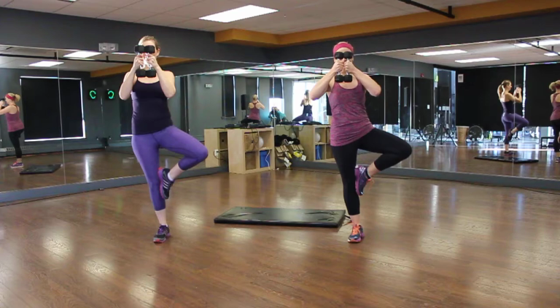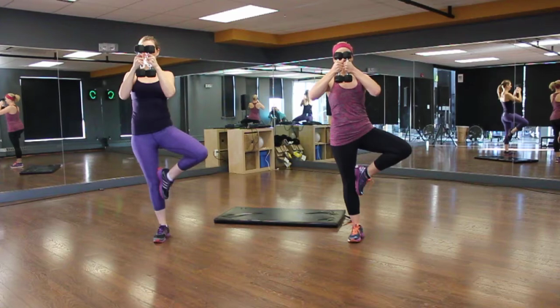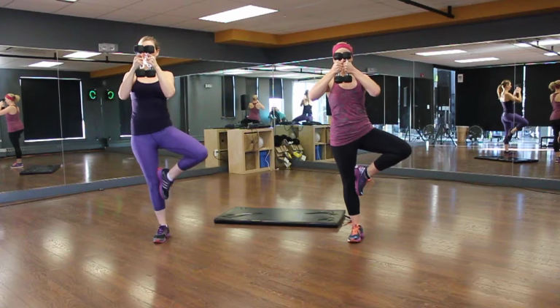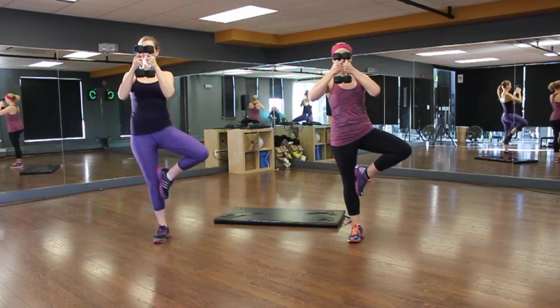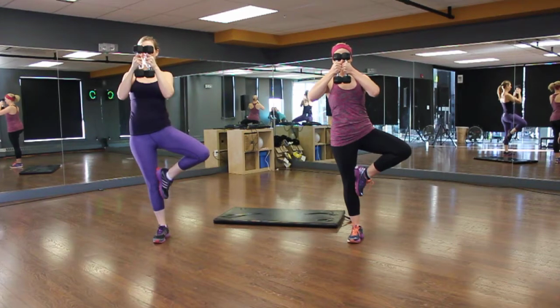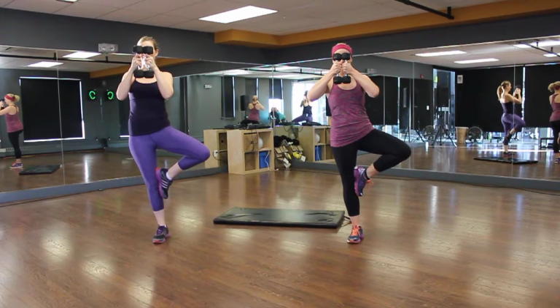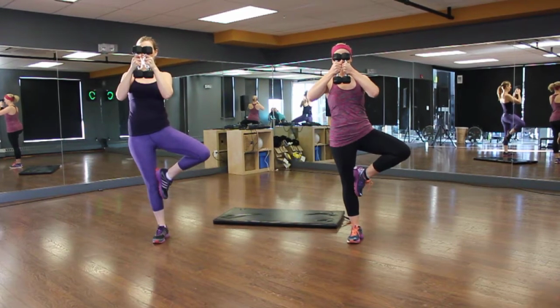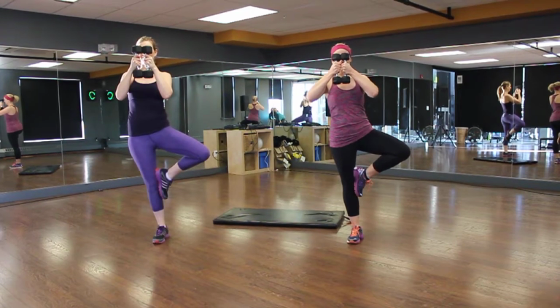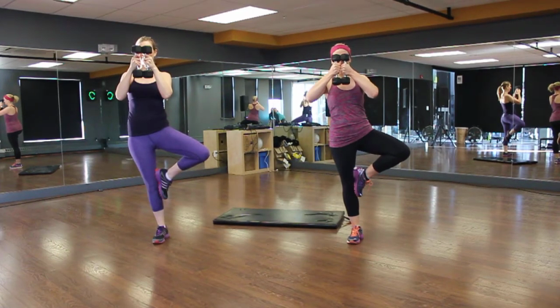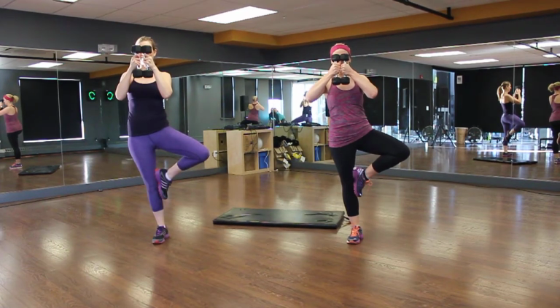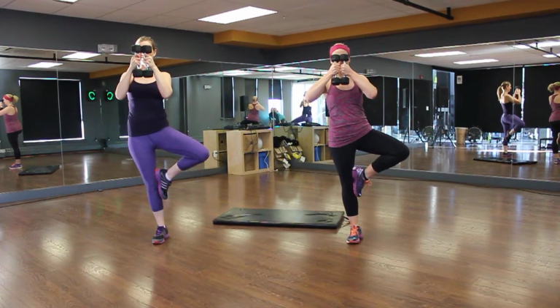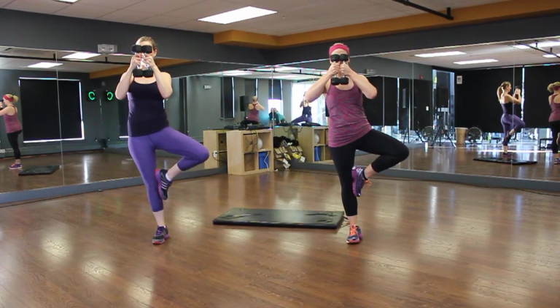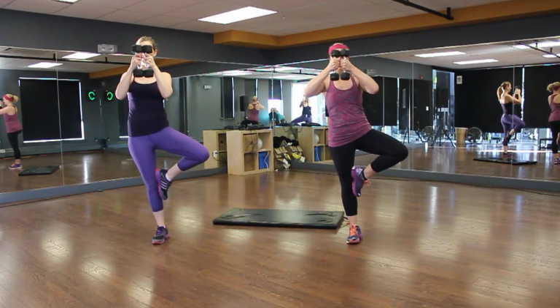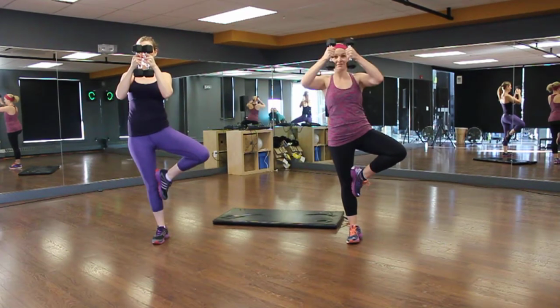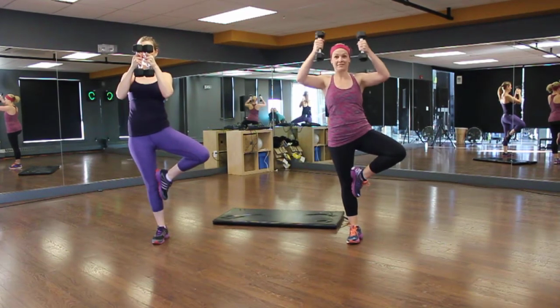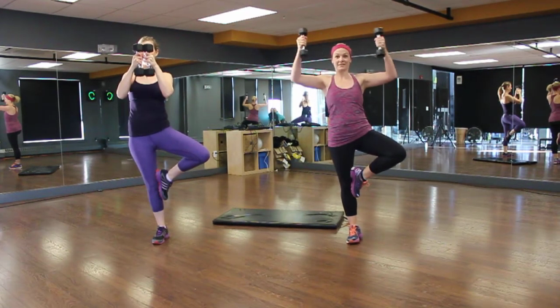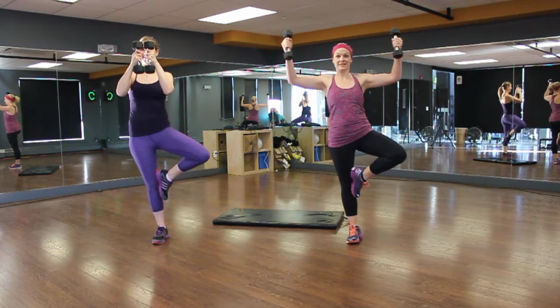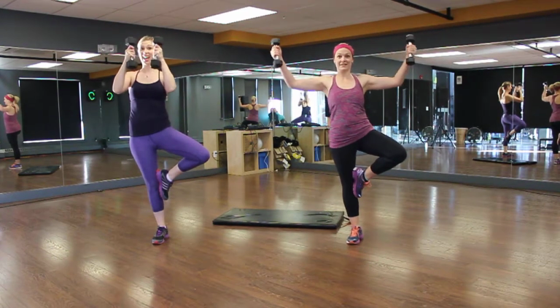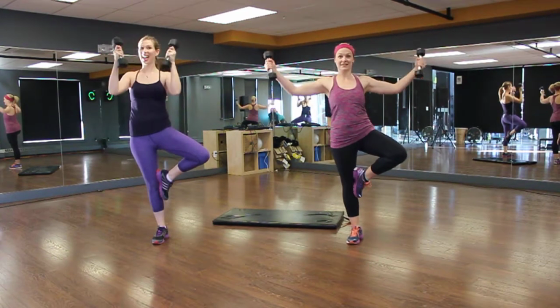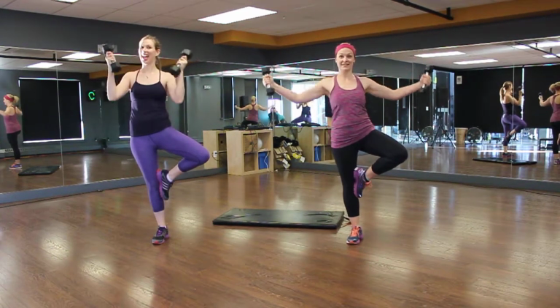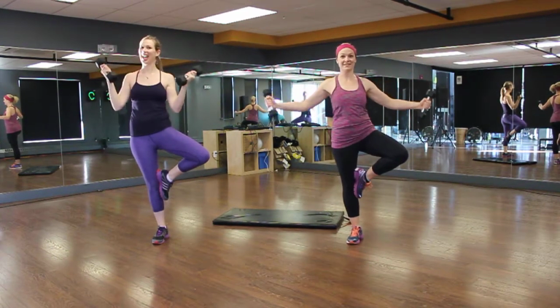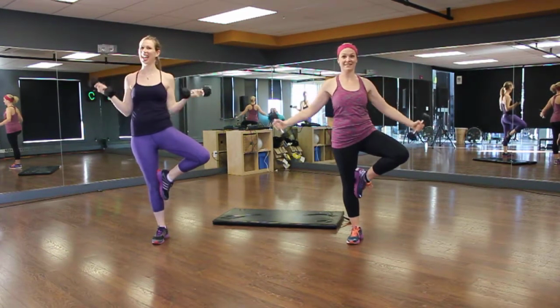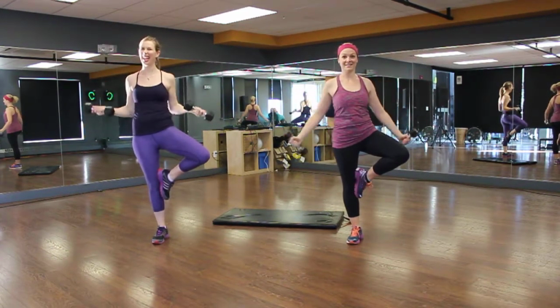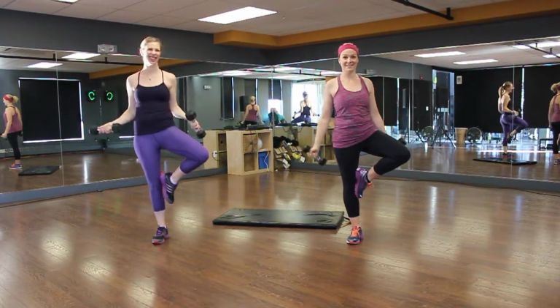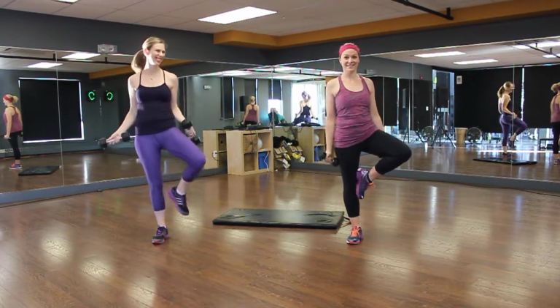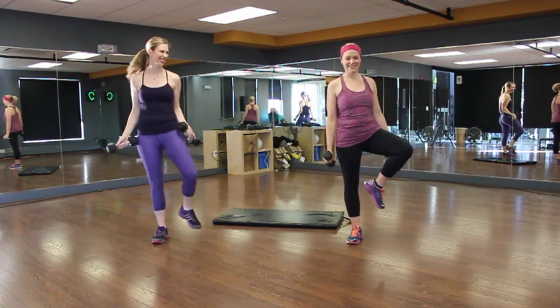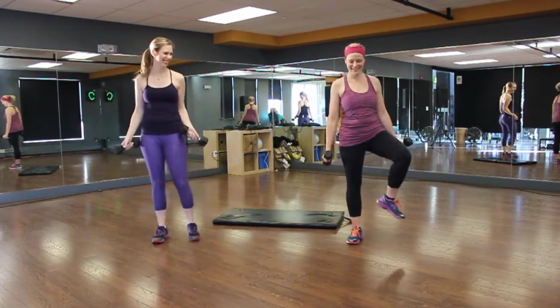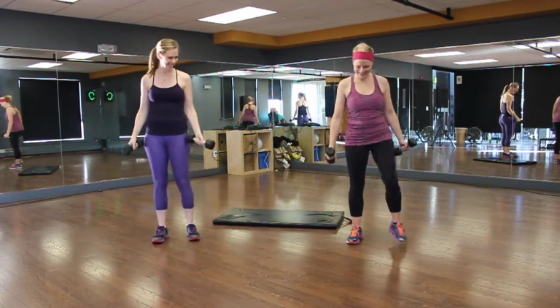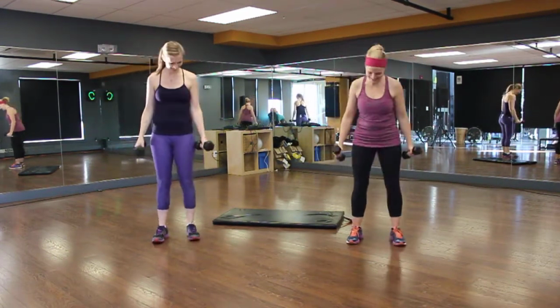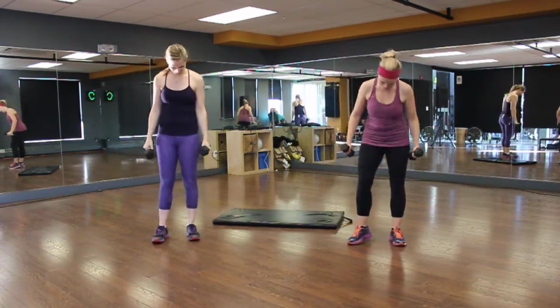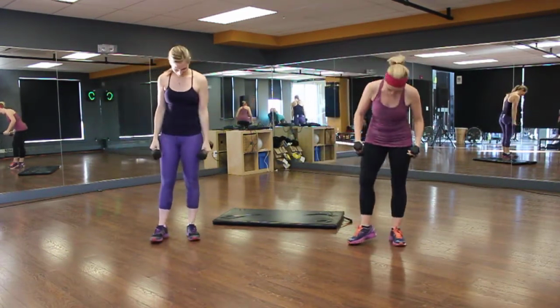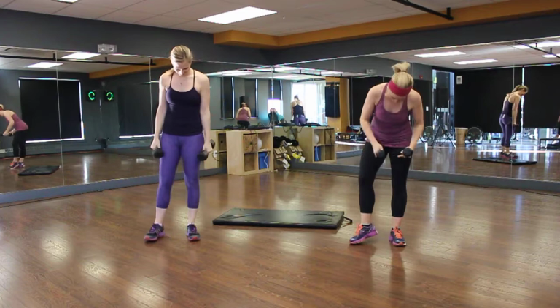Hey guys, day five. We got Kim and Catherine here. They're yoga-izing this workout.